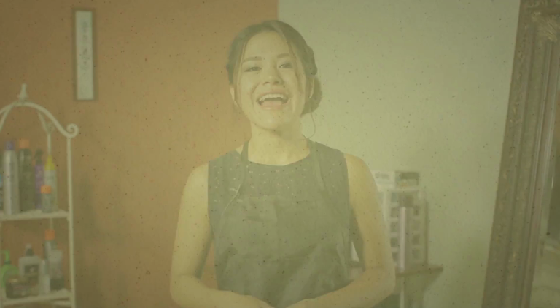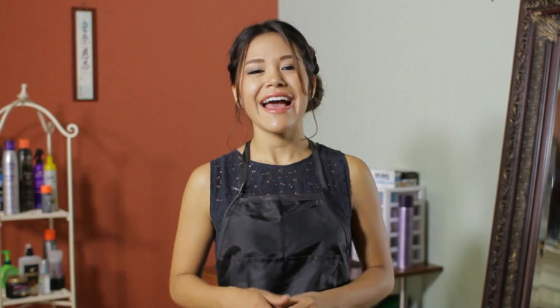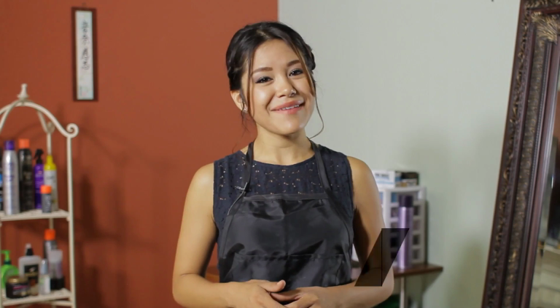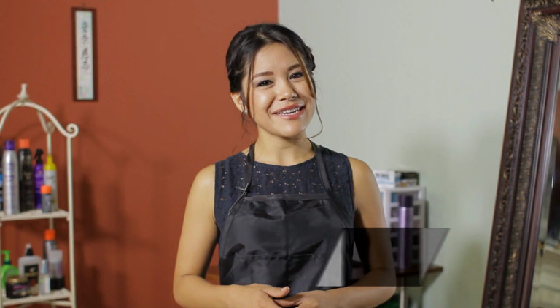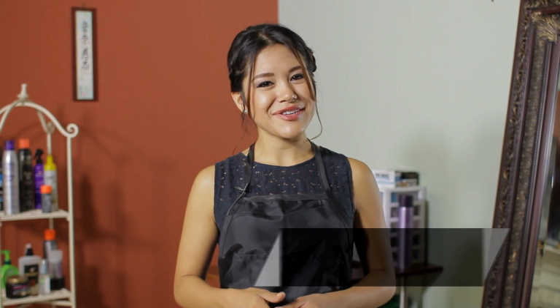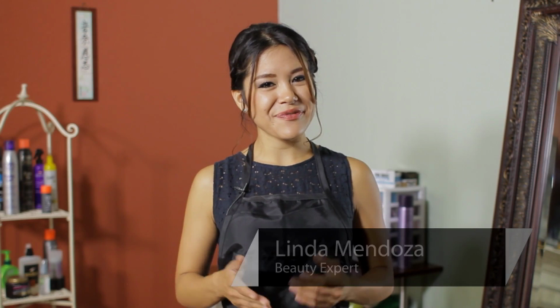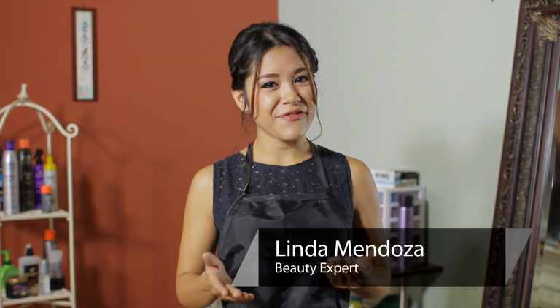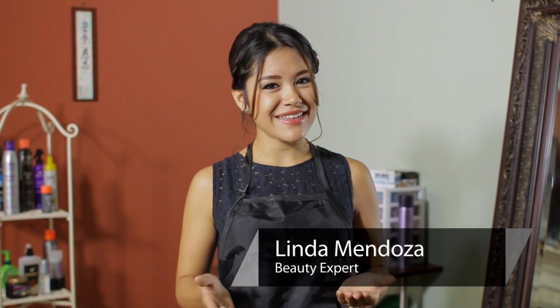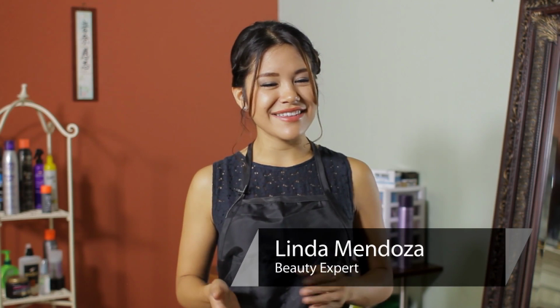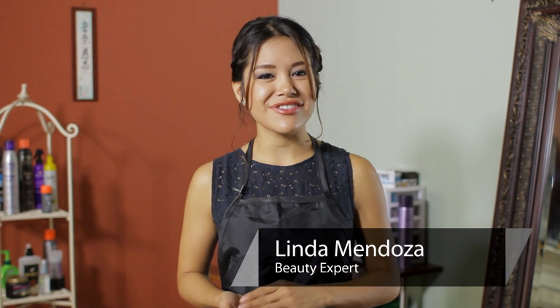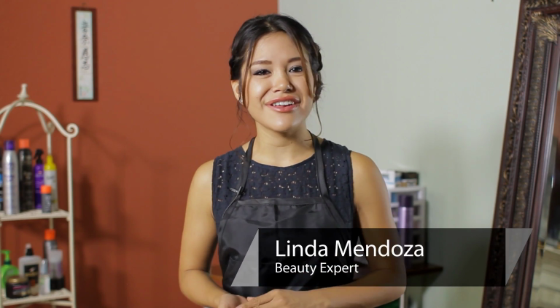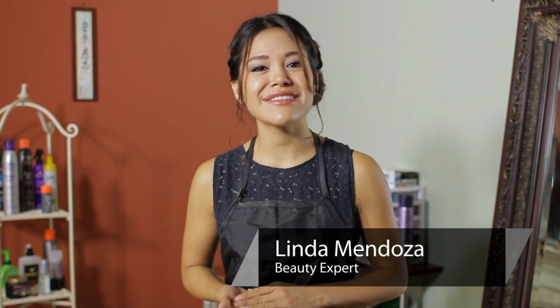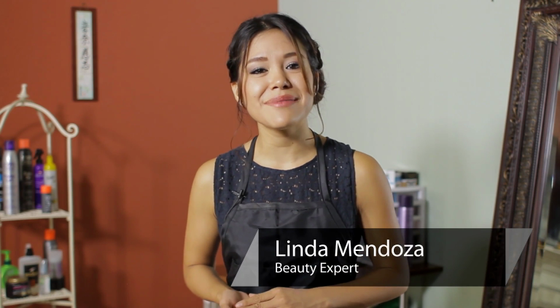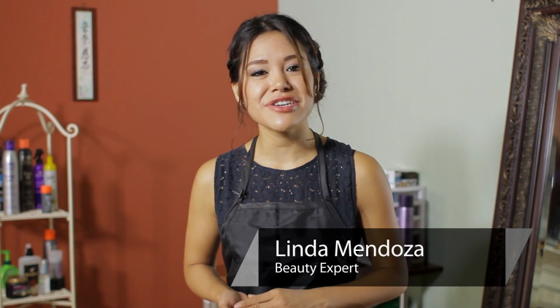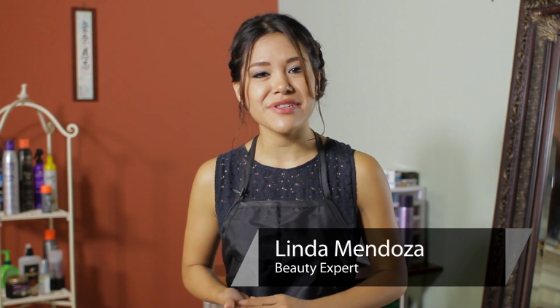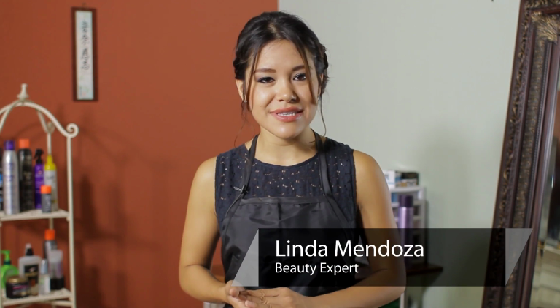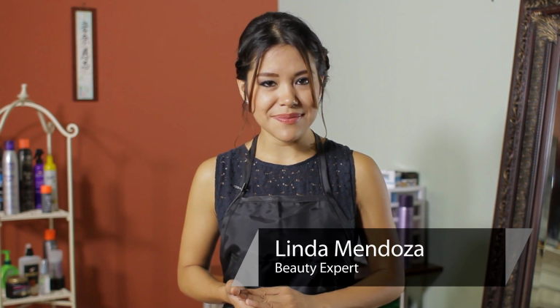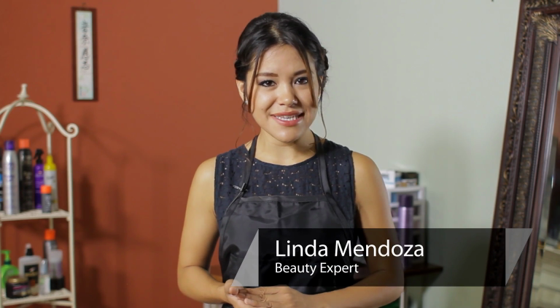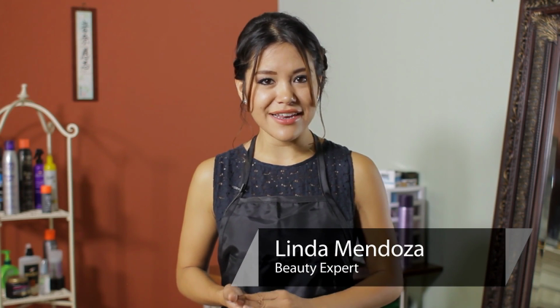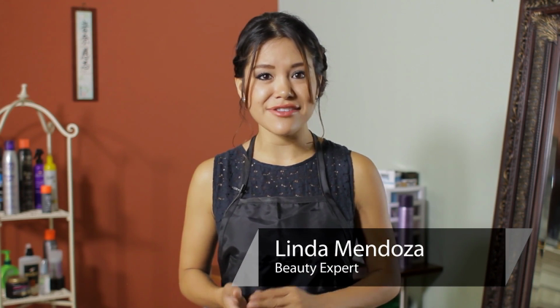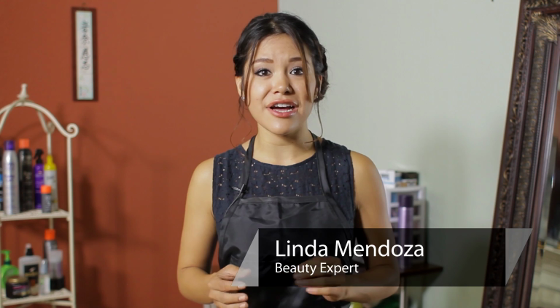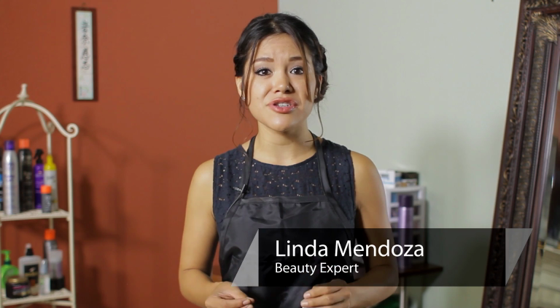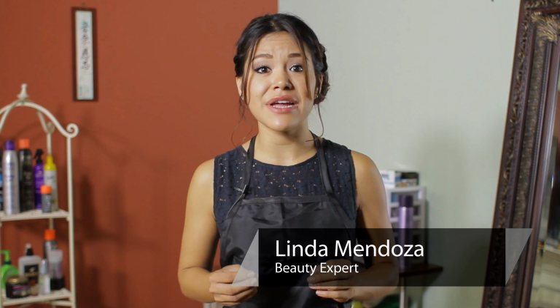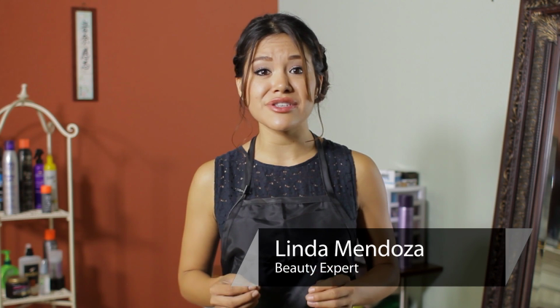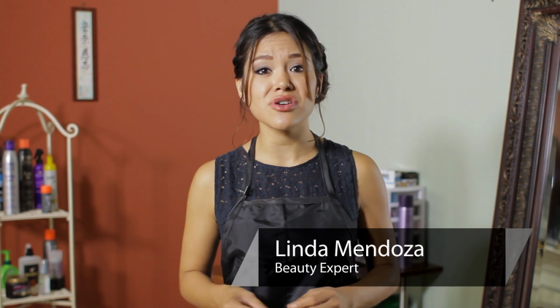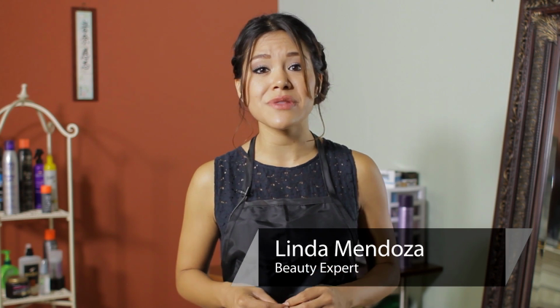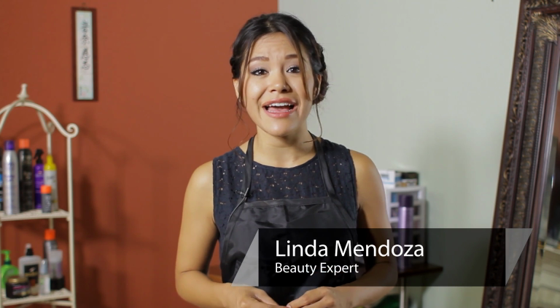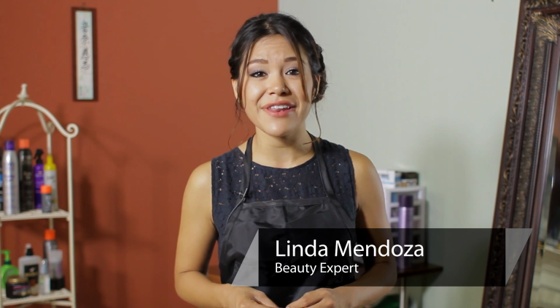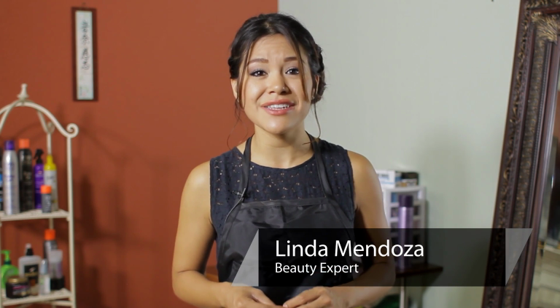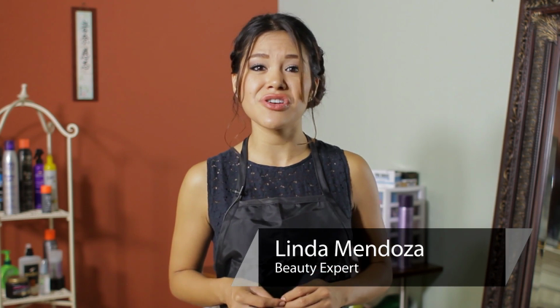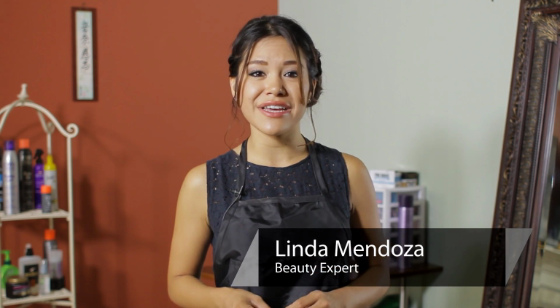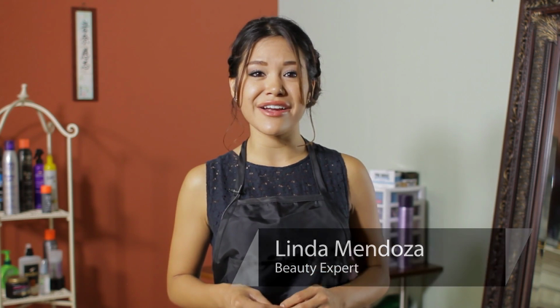Hi, I'm Linda Mendoza from Fantasy's Hair Salon, and today I'm going to share with you some tips and techniques on how to do nice curls with a half an inch curling iron.